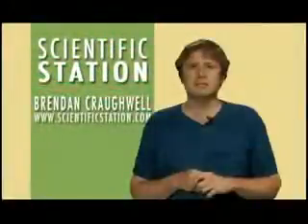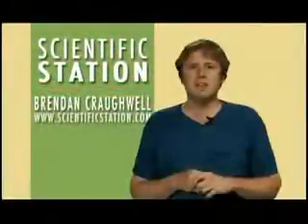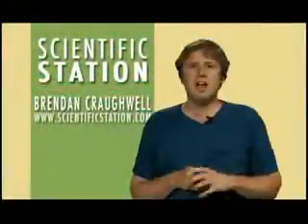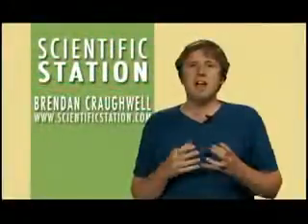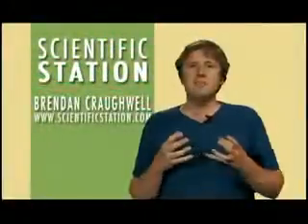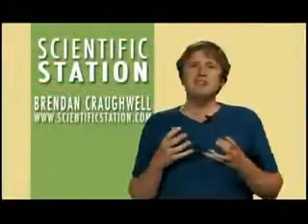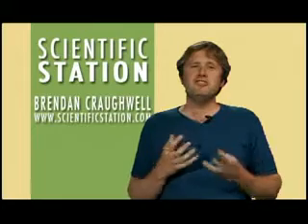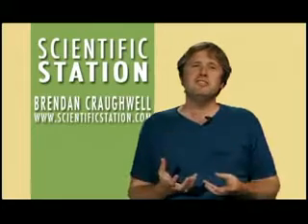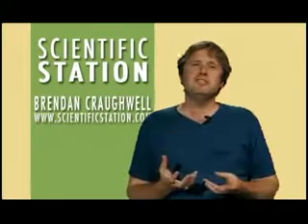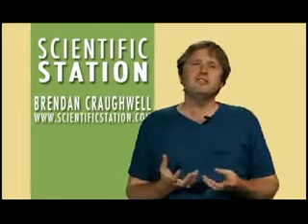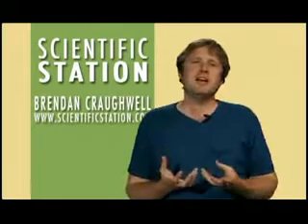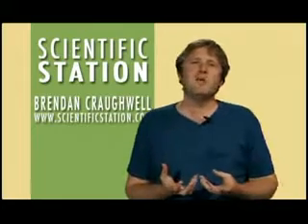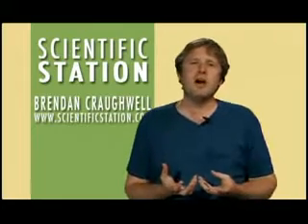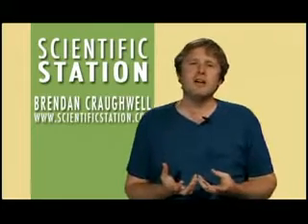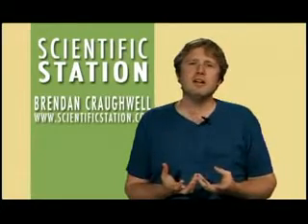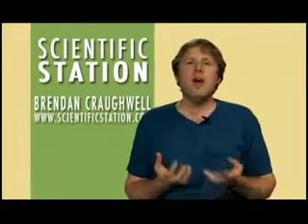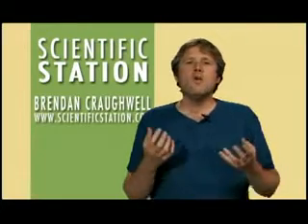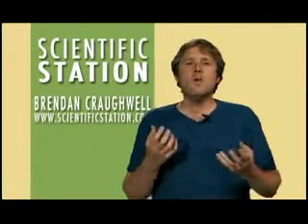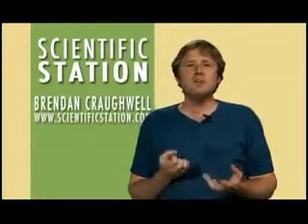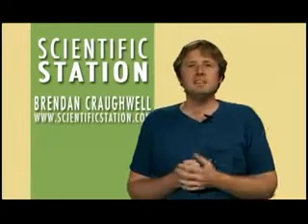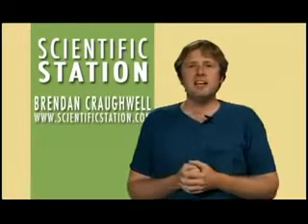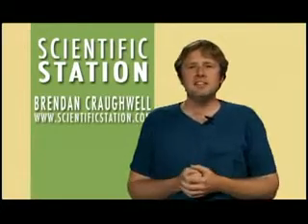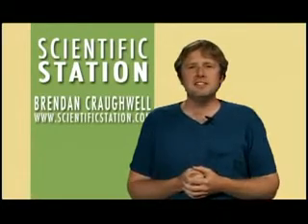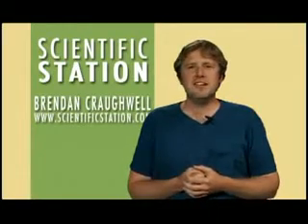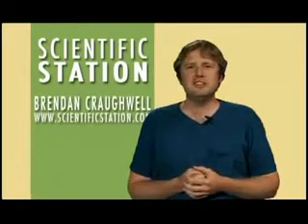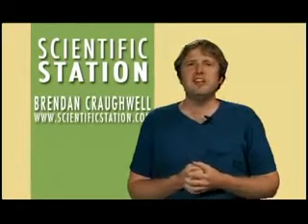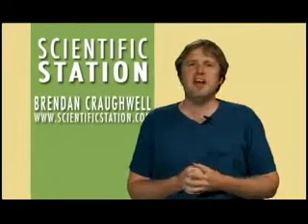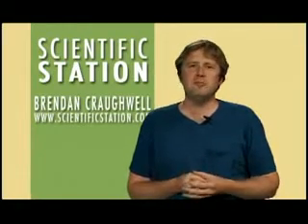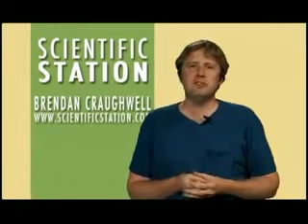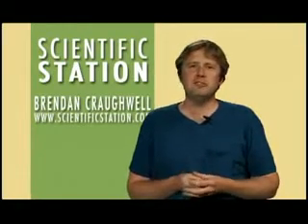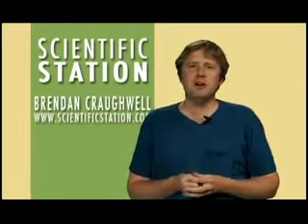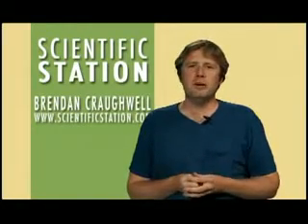Imagine rivers without water. Welcome to Scientific Station, I'm Brendan Crawlwell.